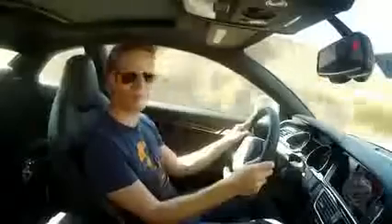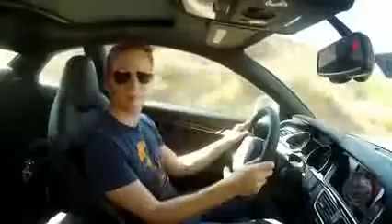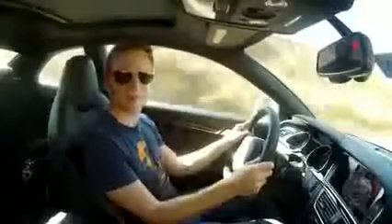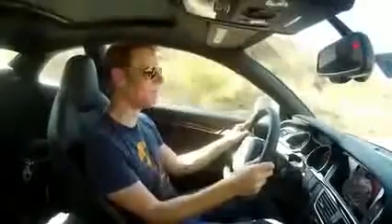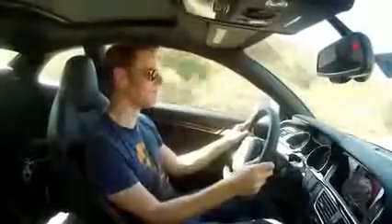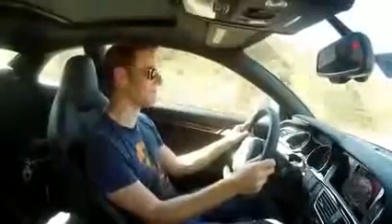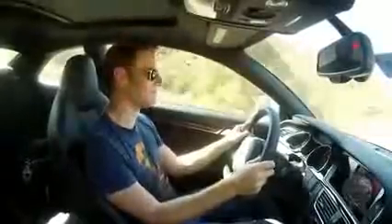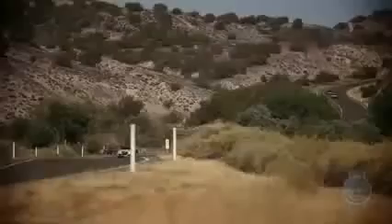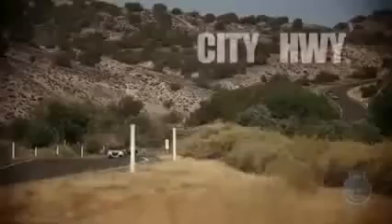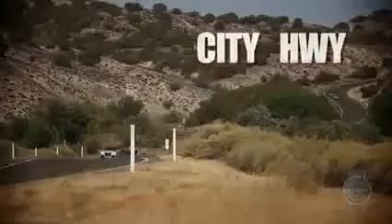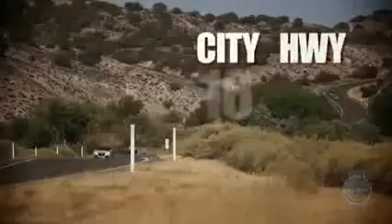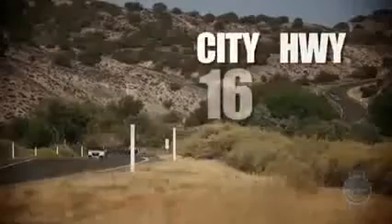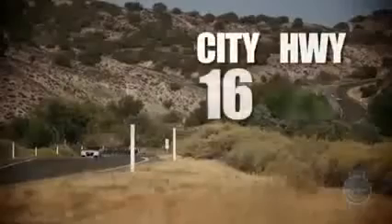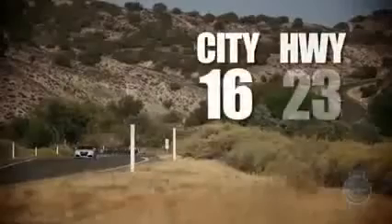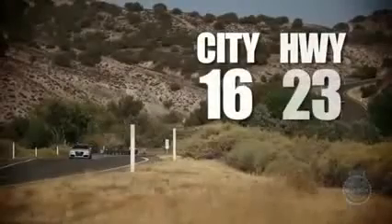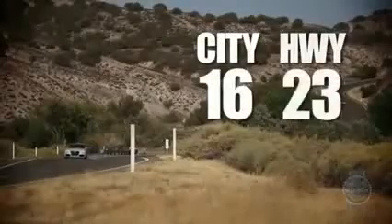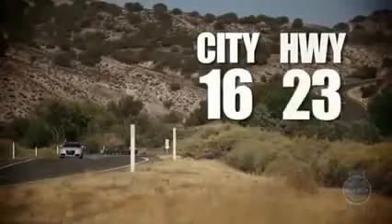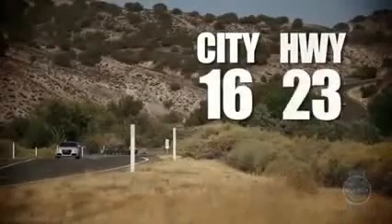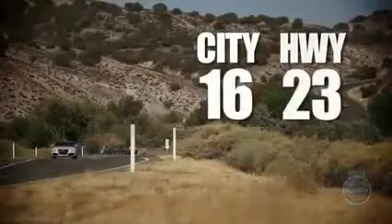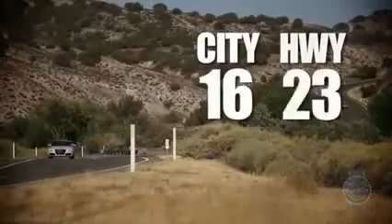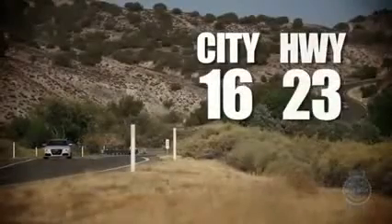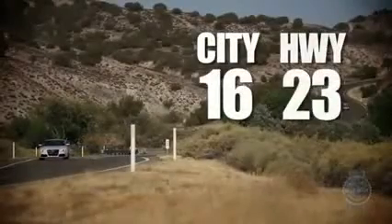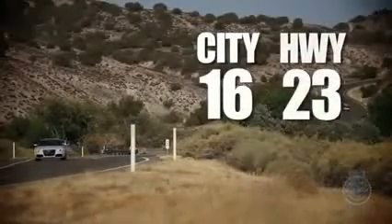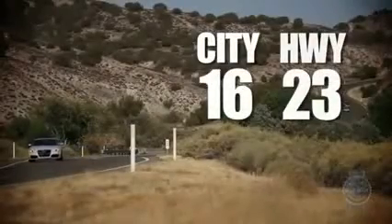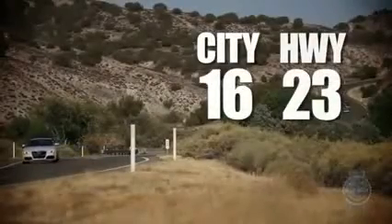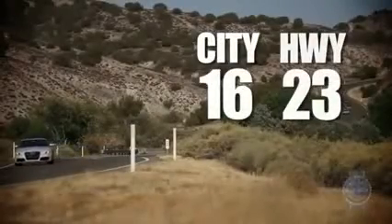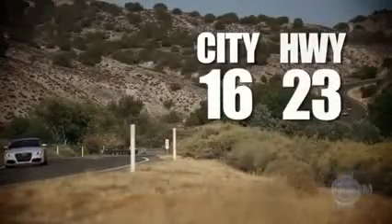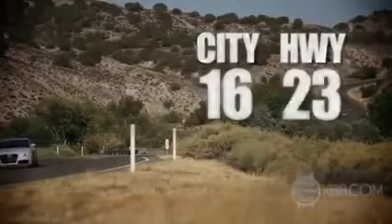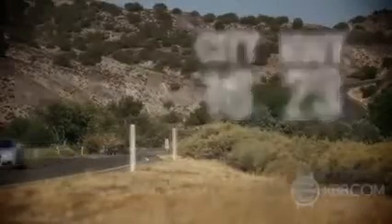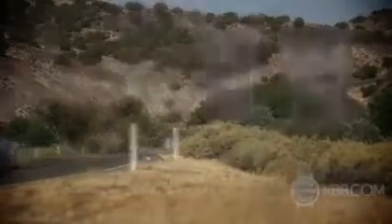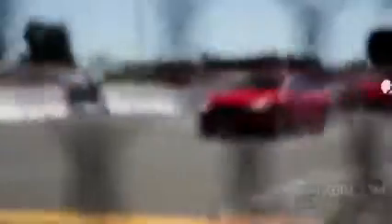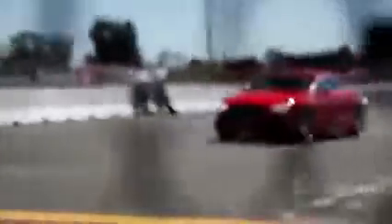And now, just in case you care, the Audi RS5's EPA estimated fuel economy figures. And enough of that.